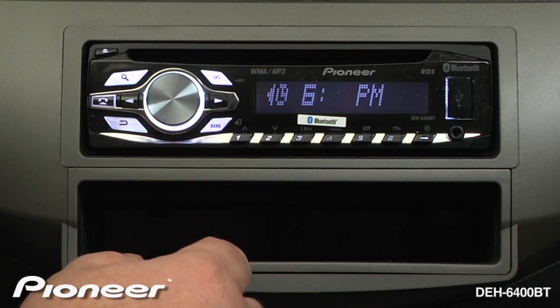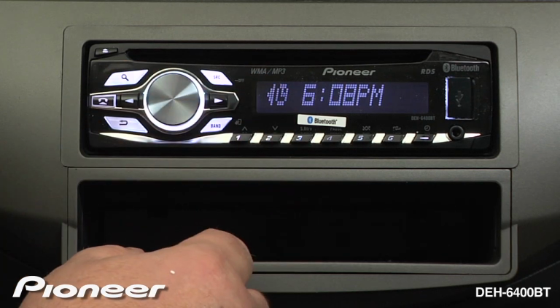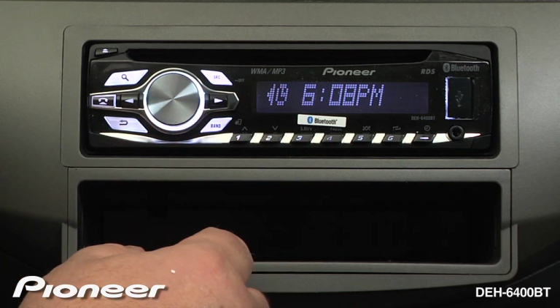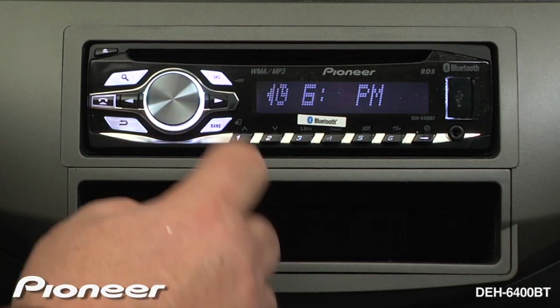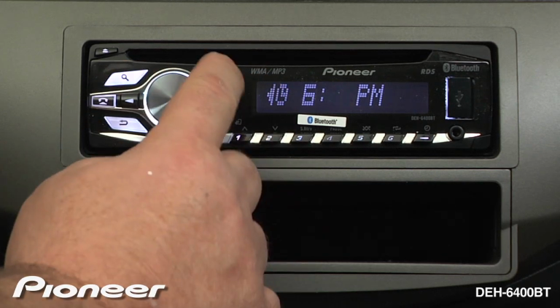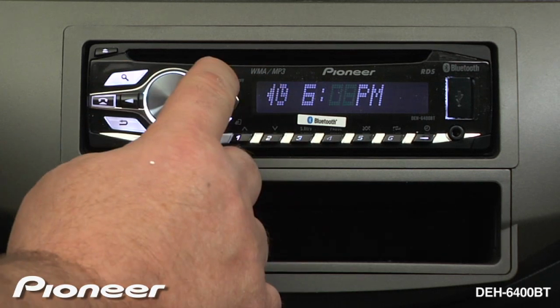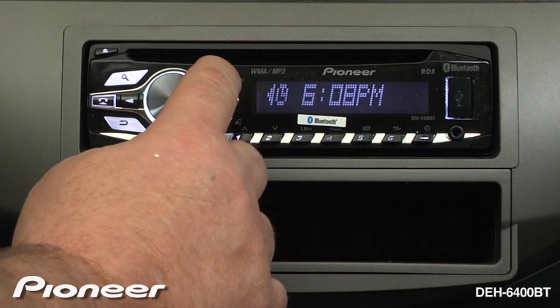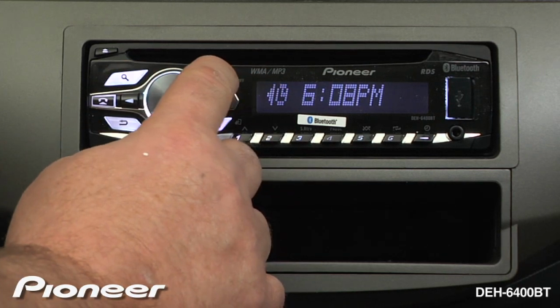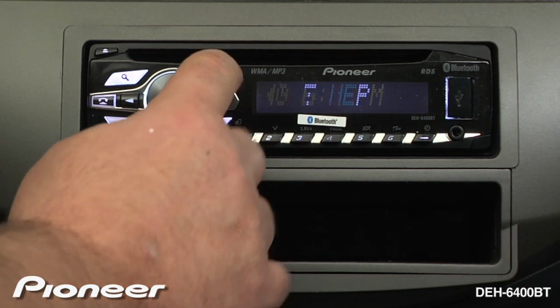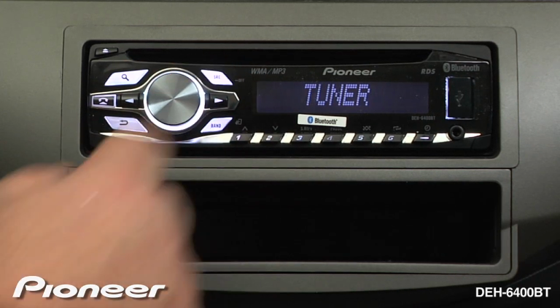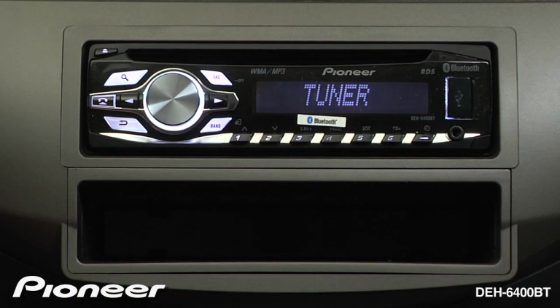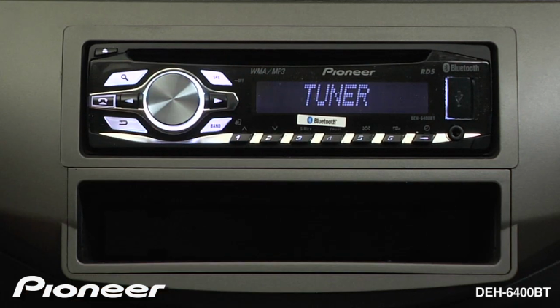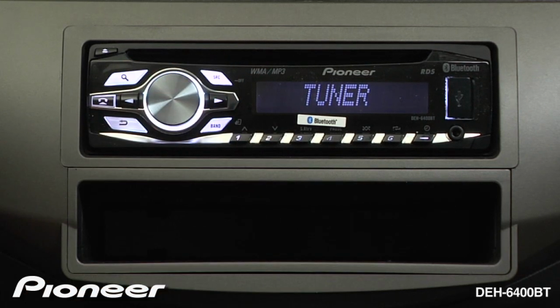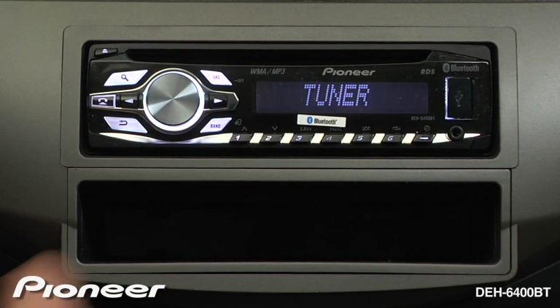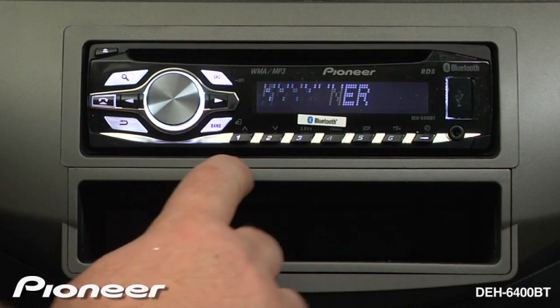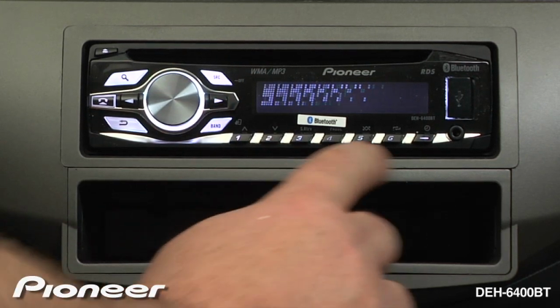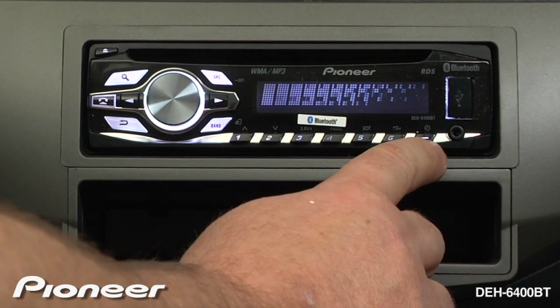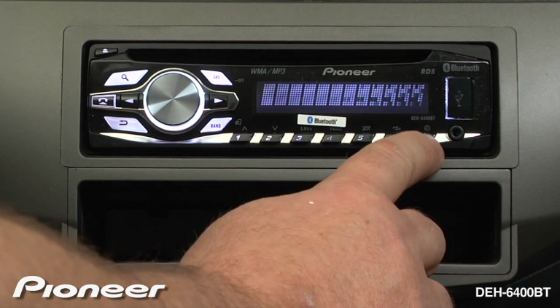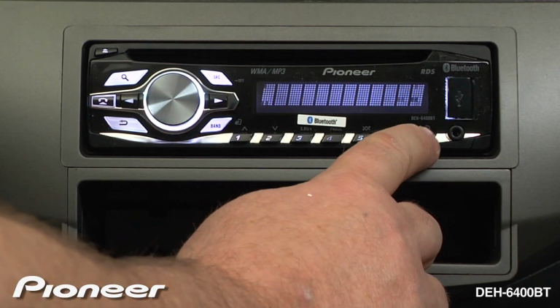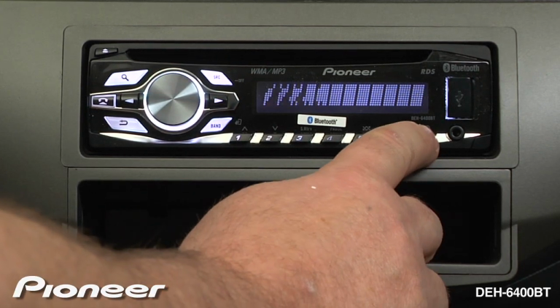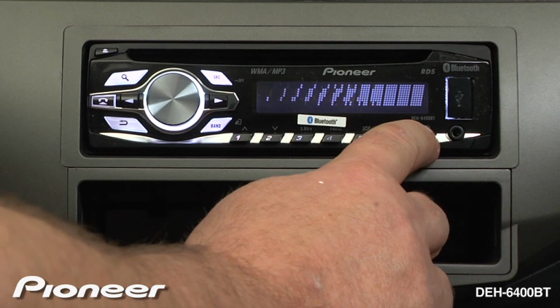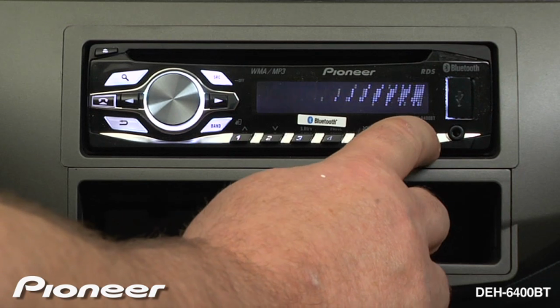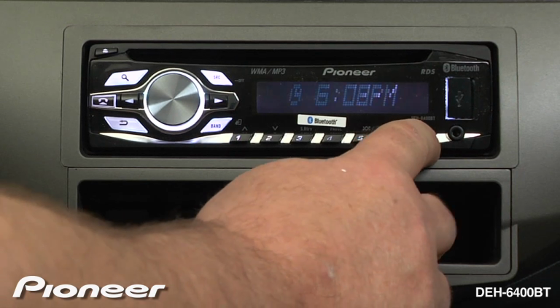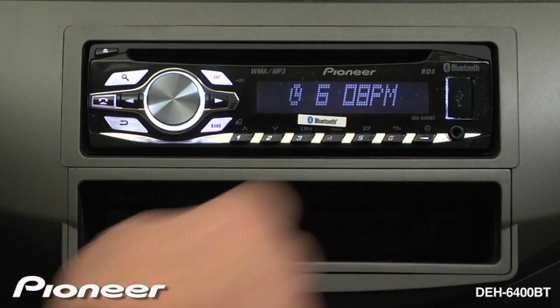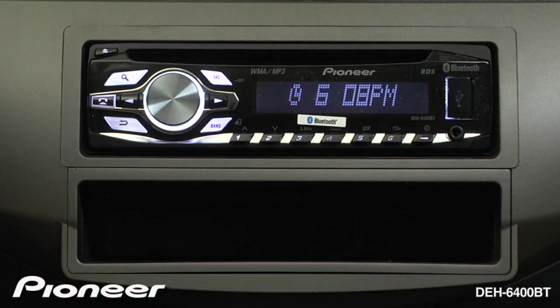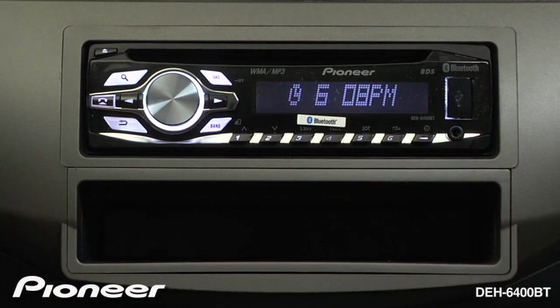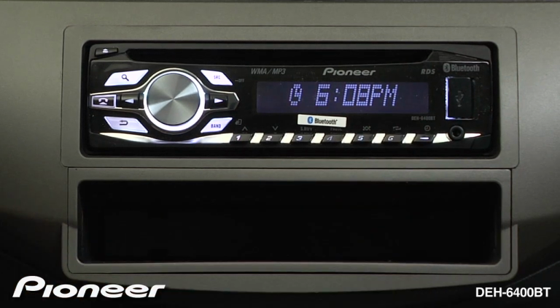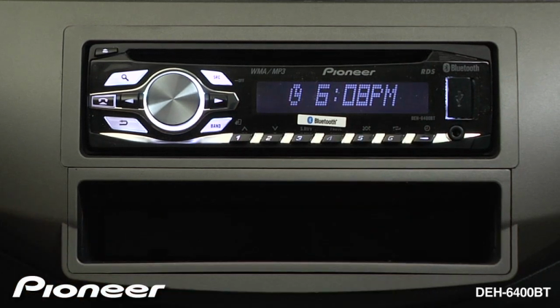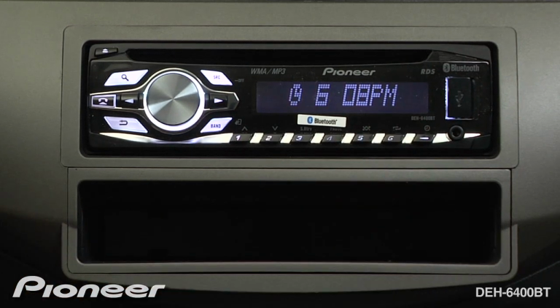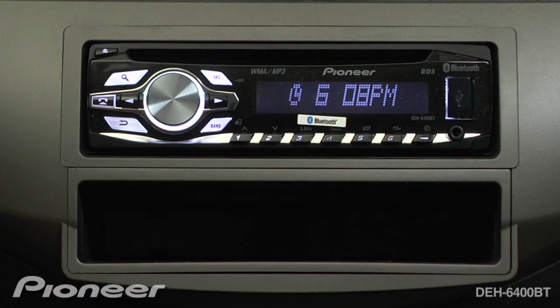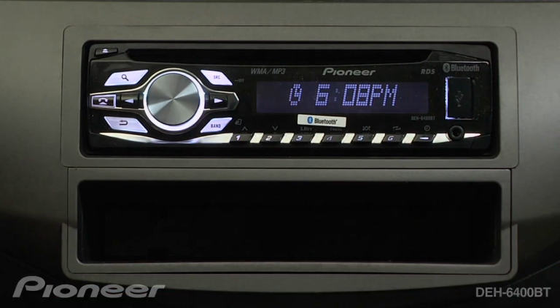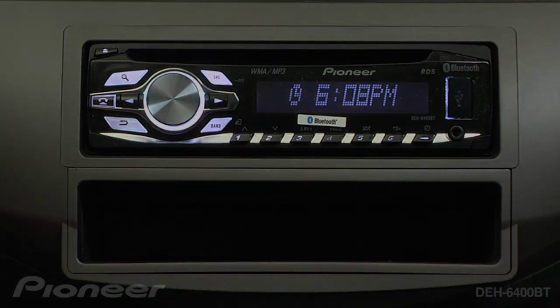When we are done, press the source key, and we can touch the clock to see that we have set the clock.